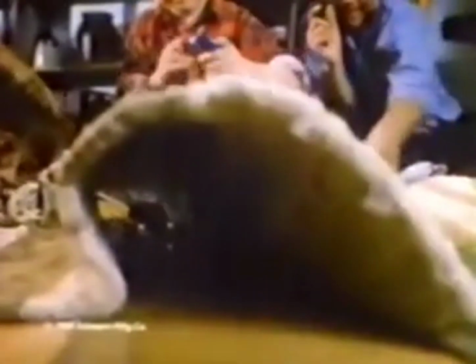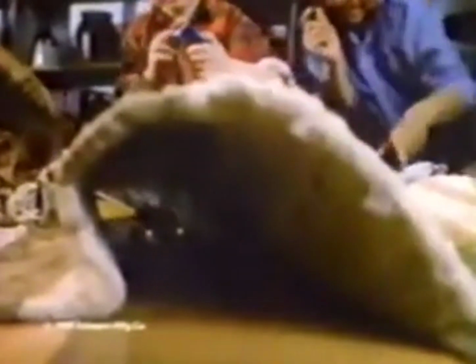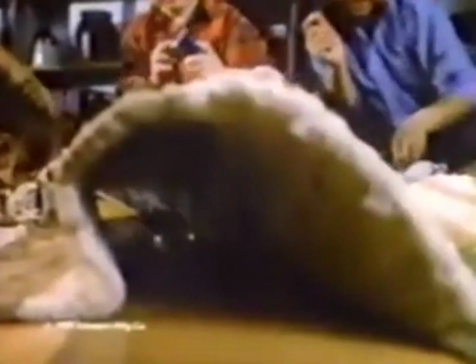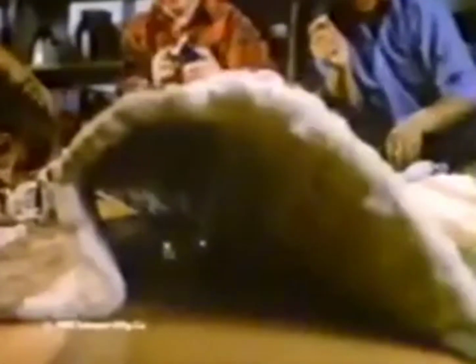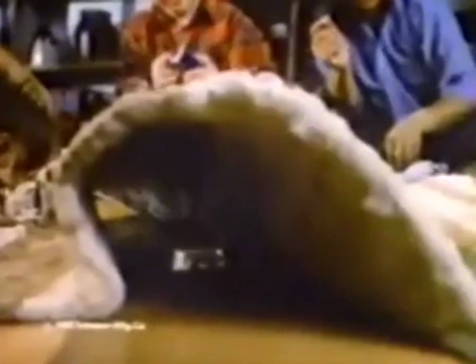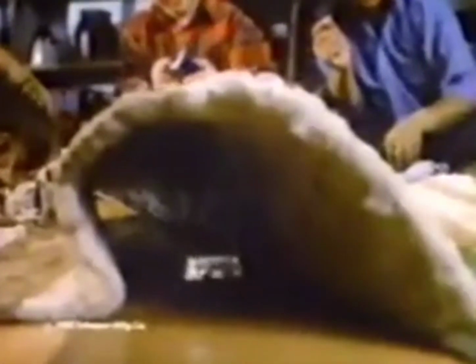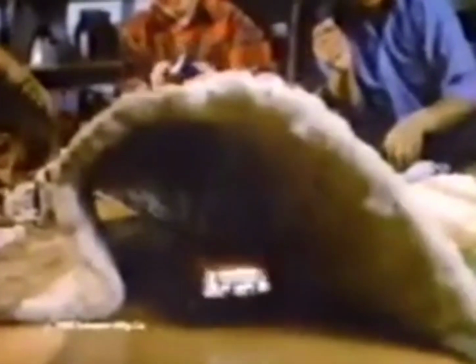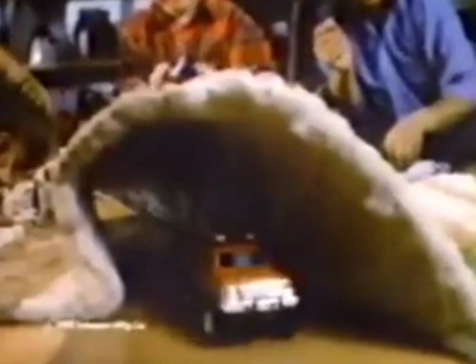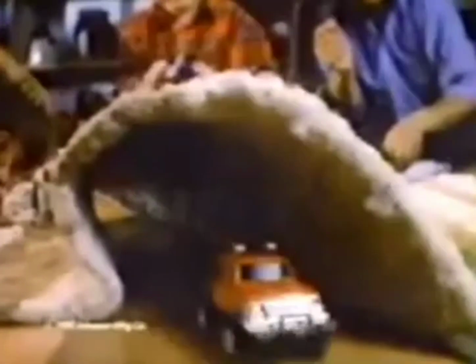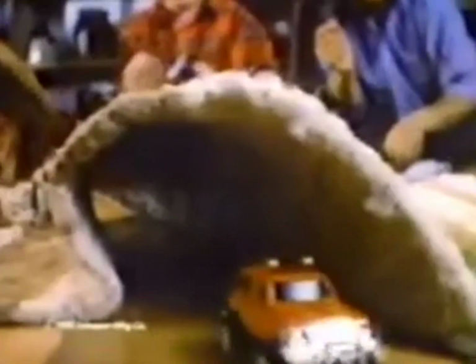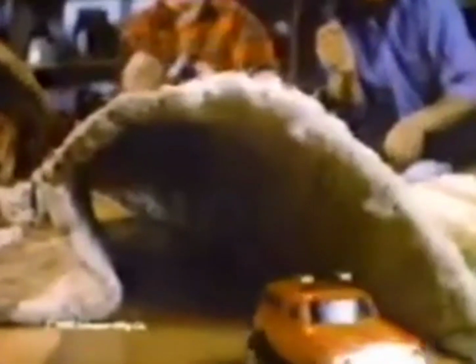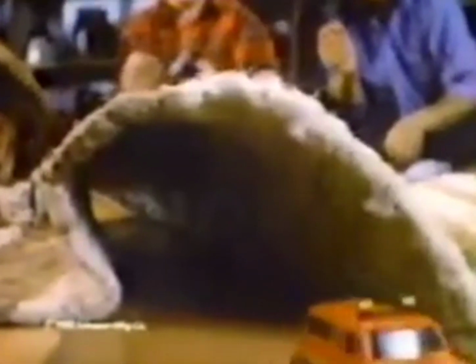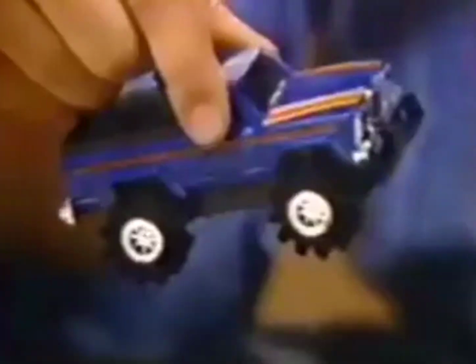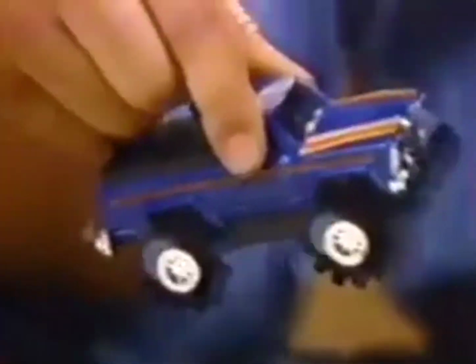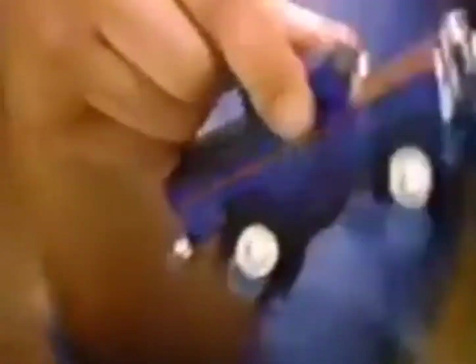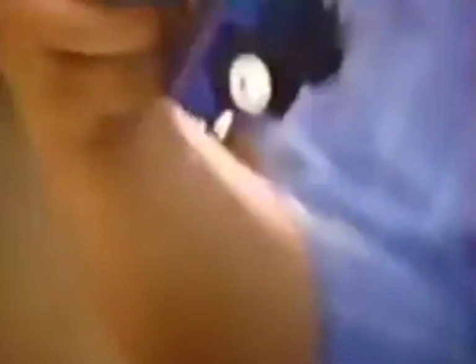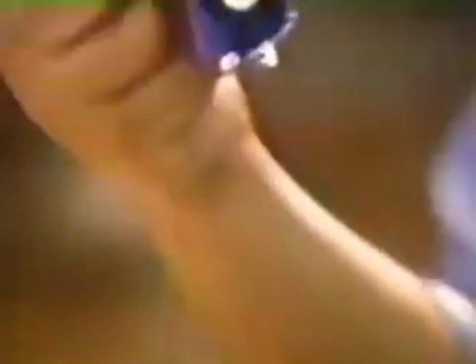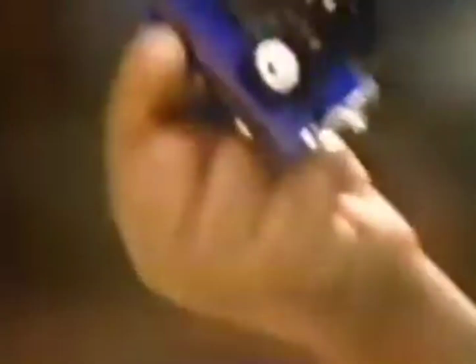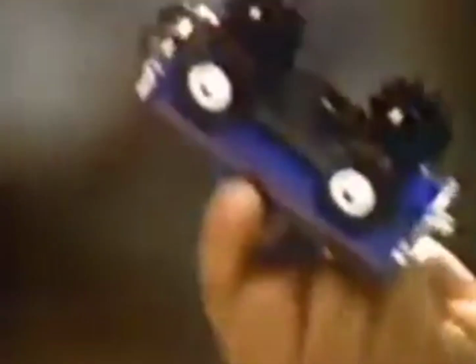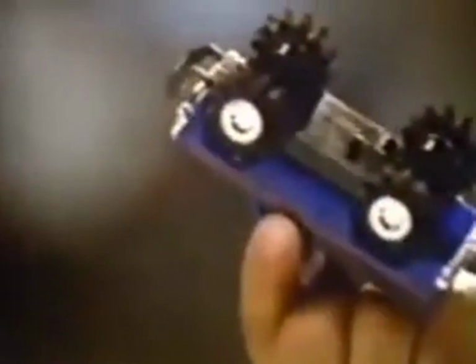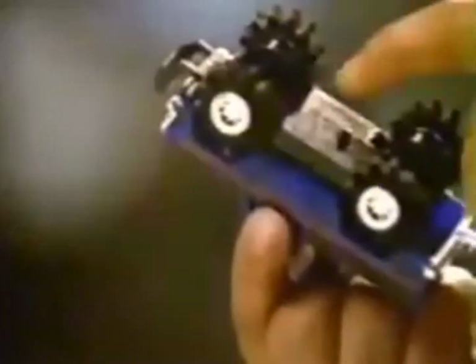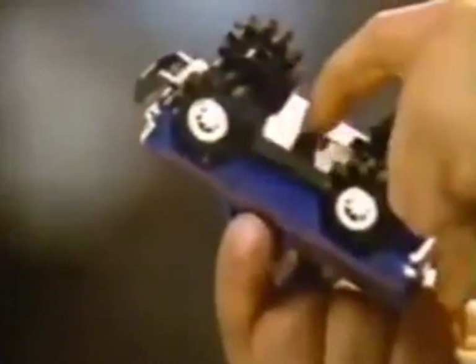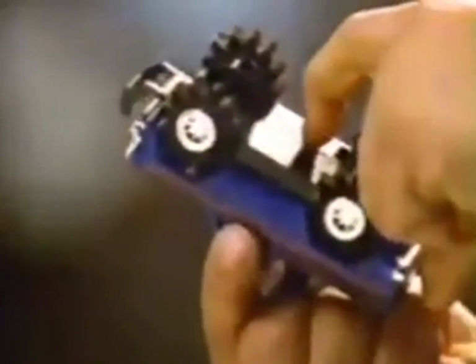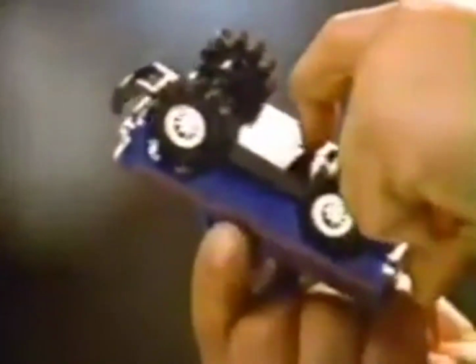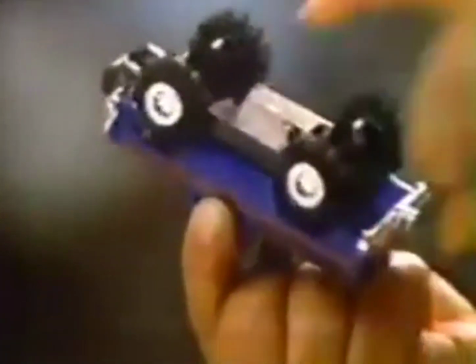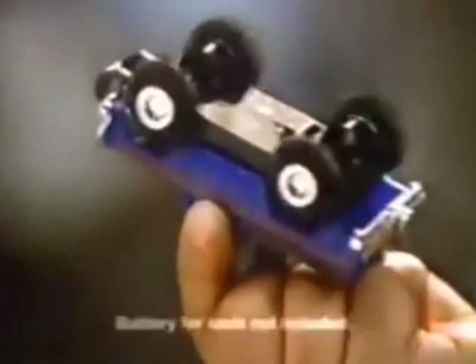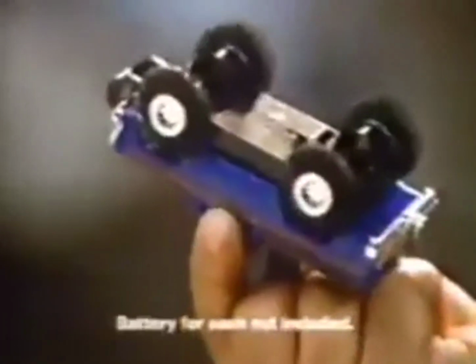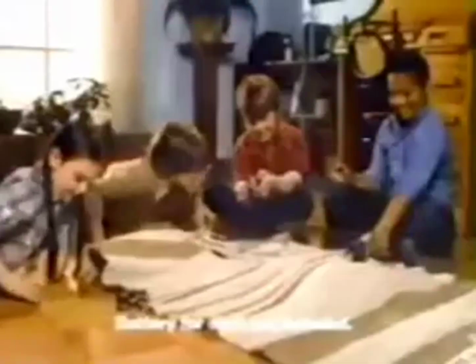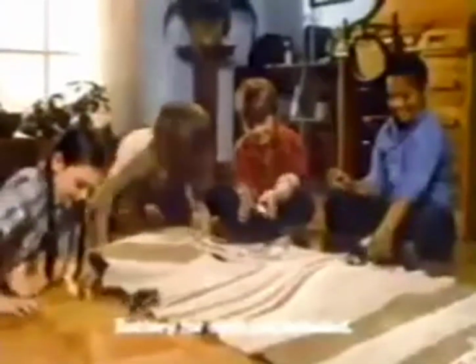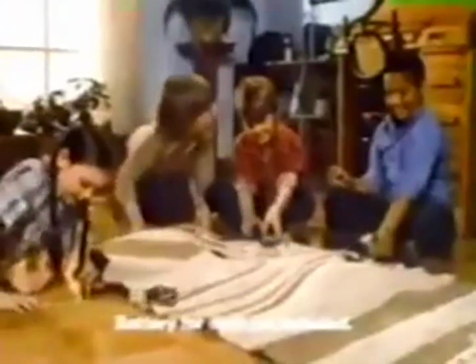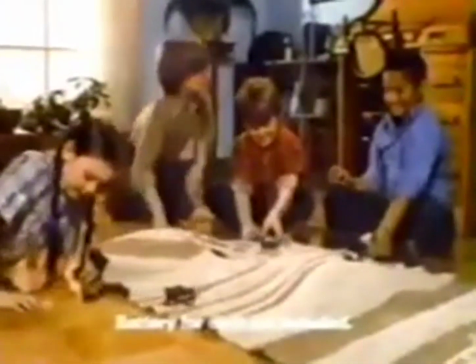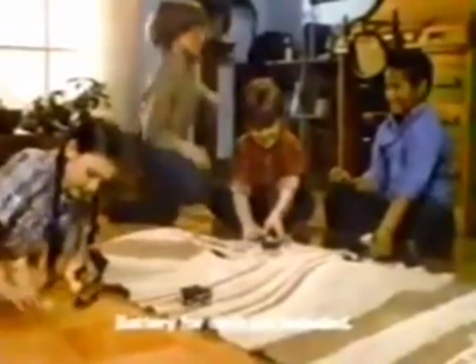Stomper 4x4s. Working lights, detailed design, and four-wheel drive. Battery for each not included.